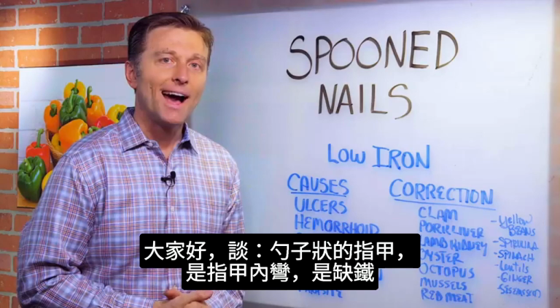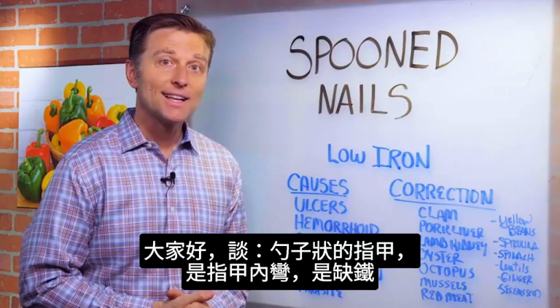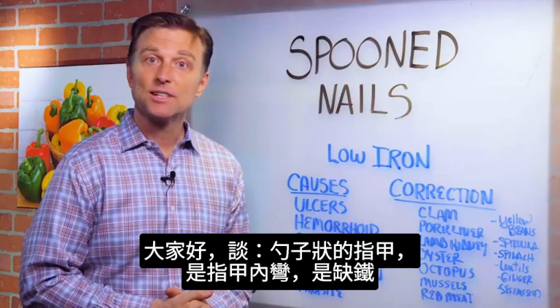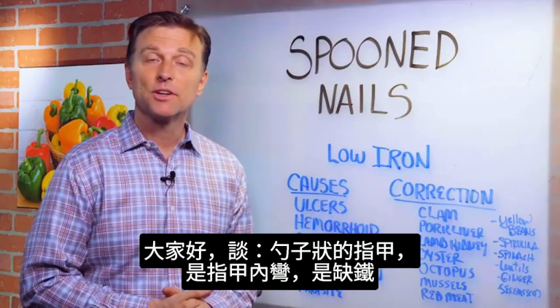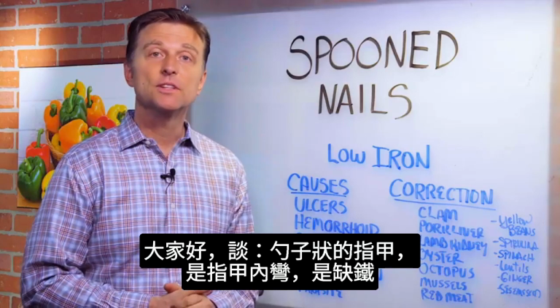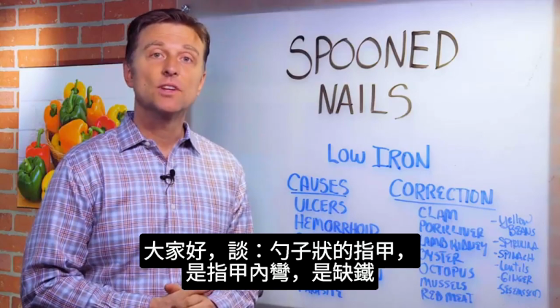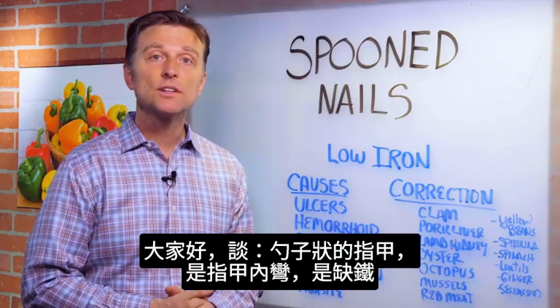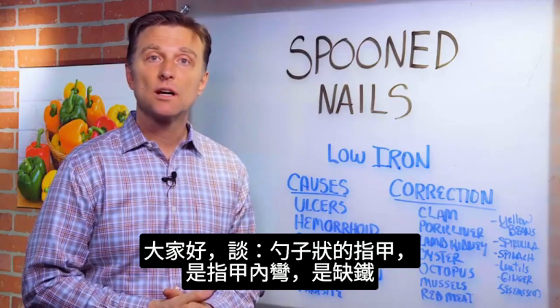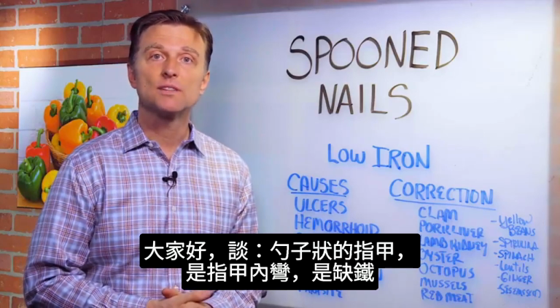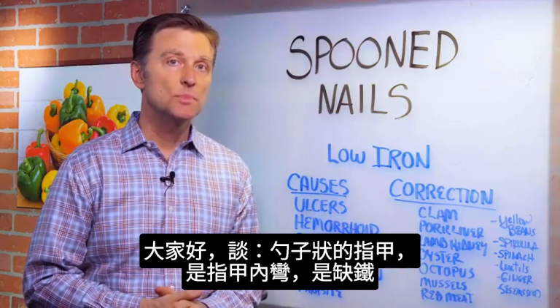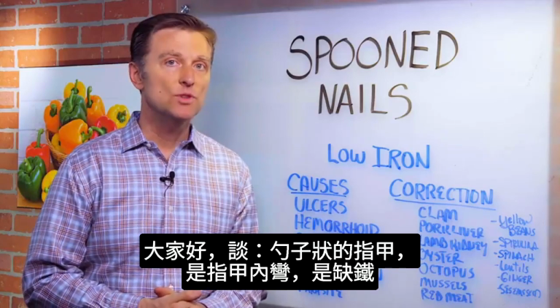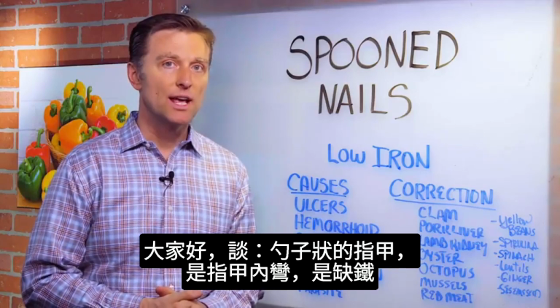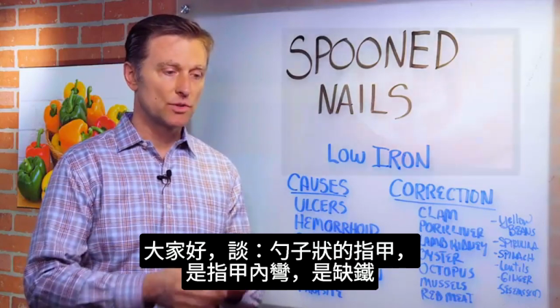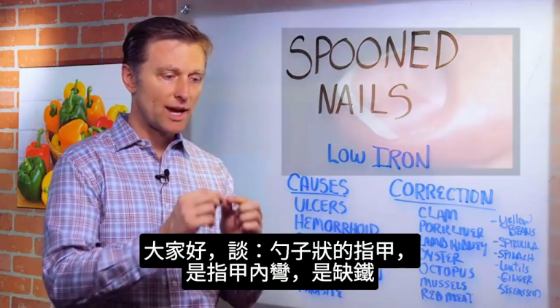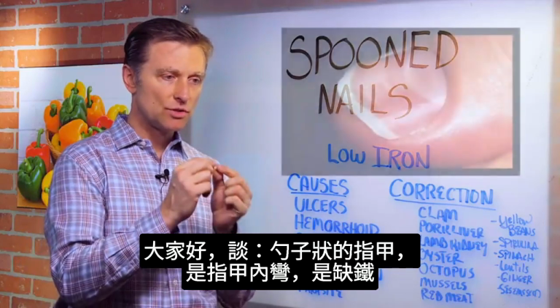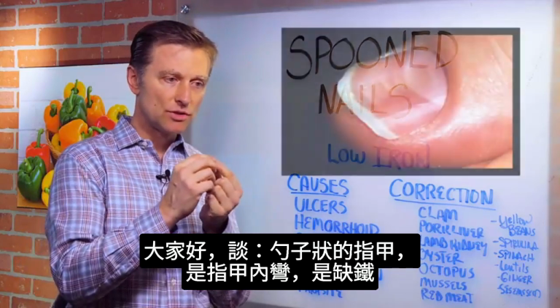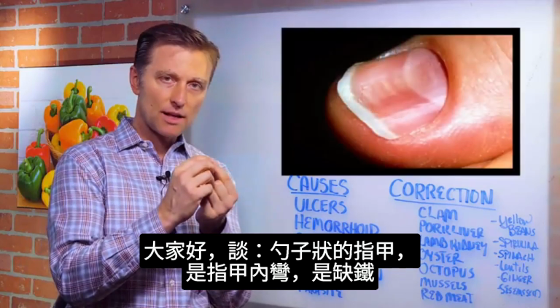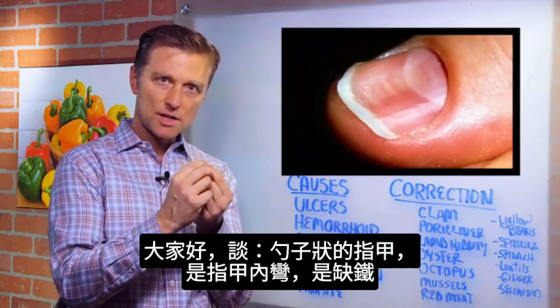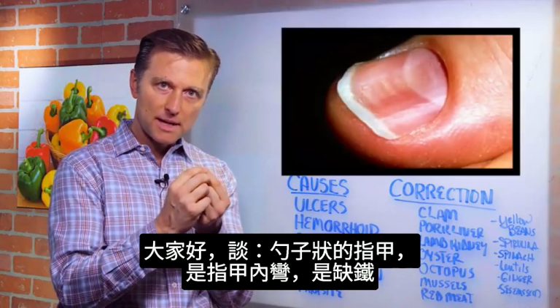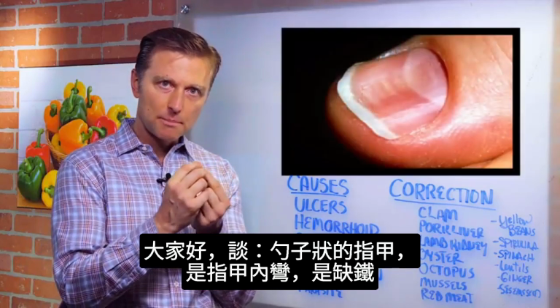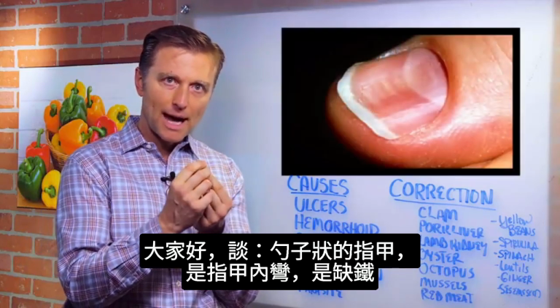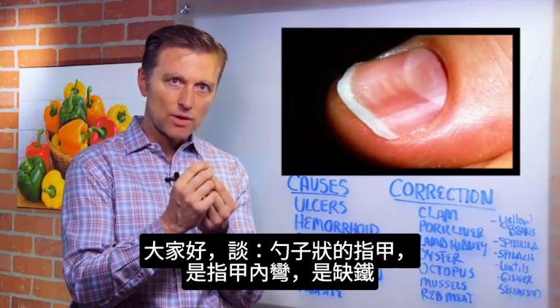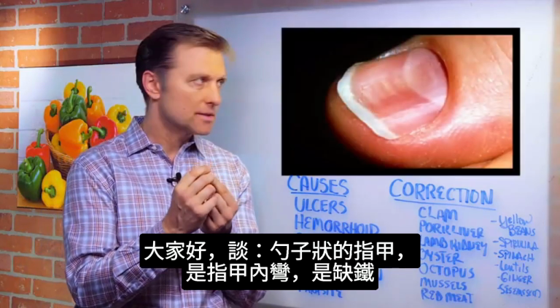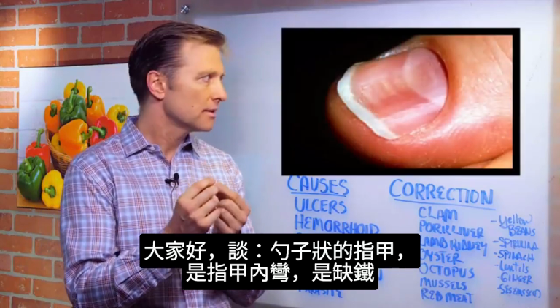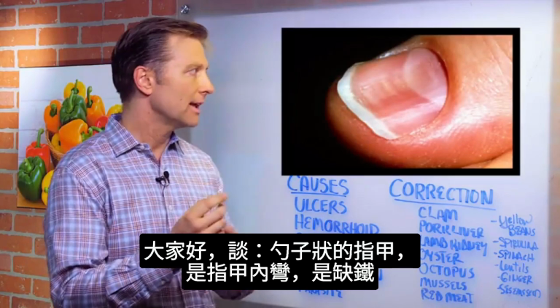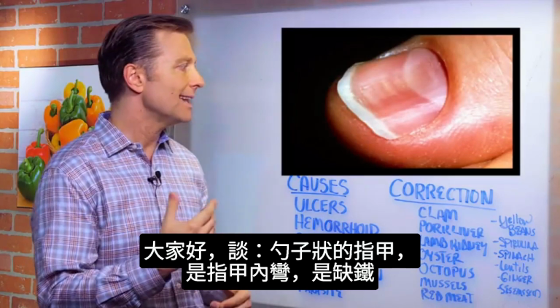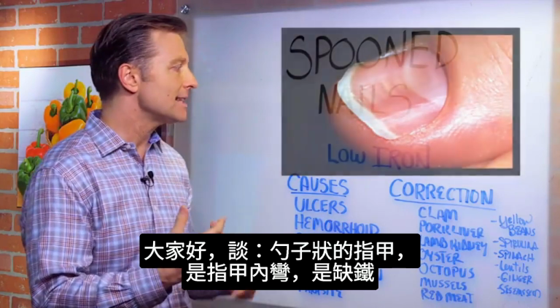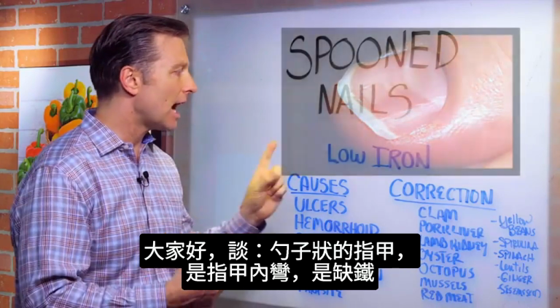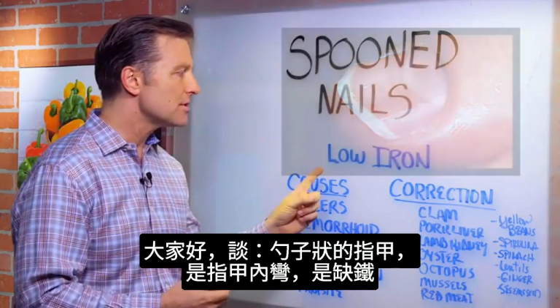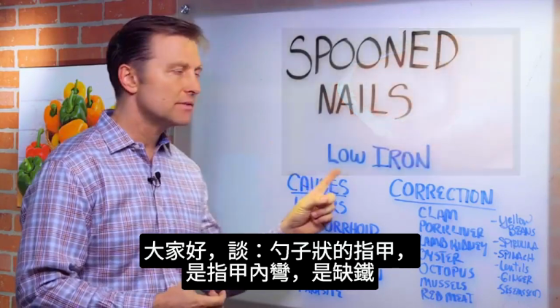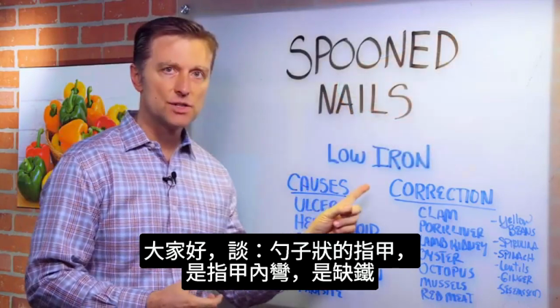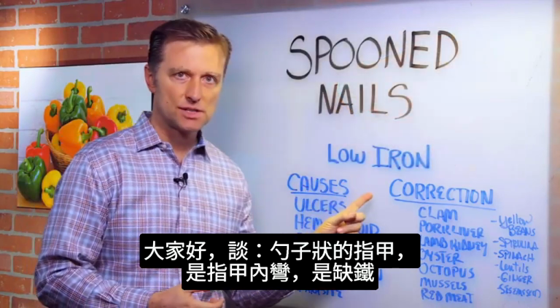Hi guys, Dr. Berg here. In this video, we're going to talk about spoon nails, where your nail starts bending backwards. That is an iron deficiency.